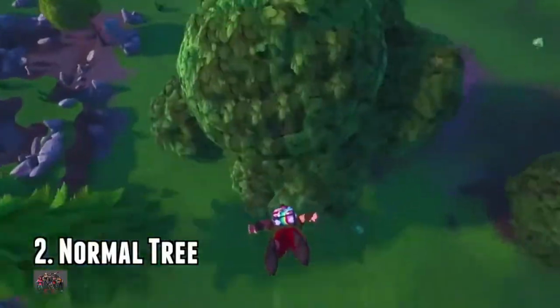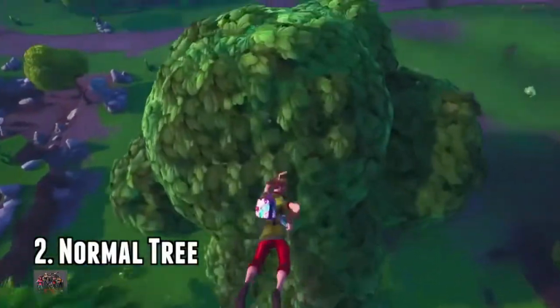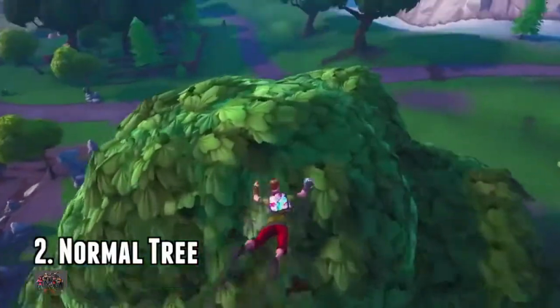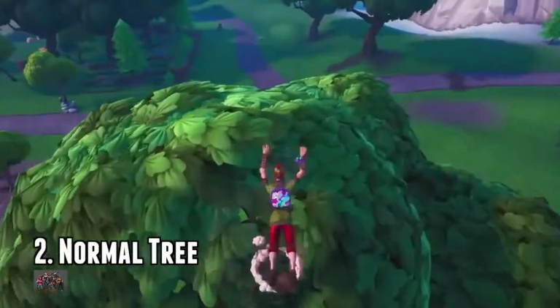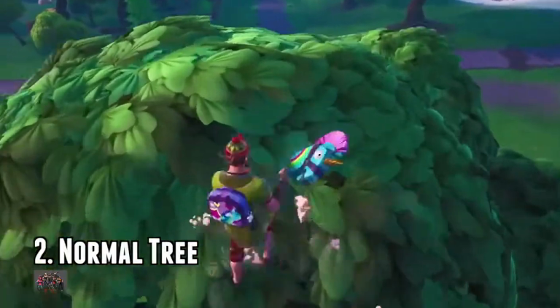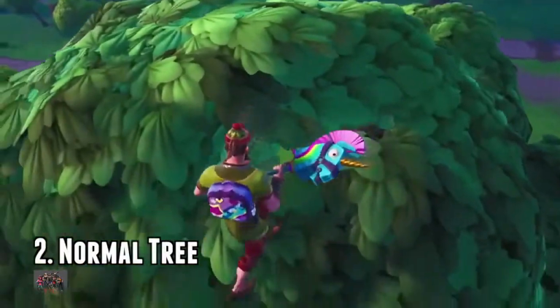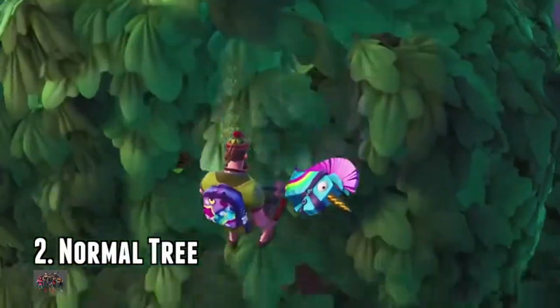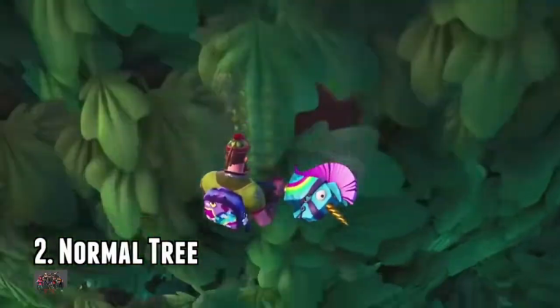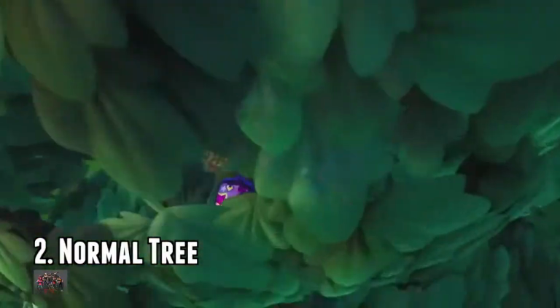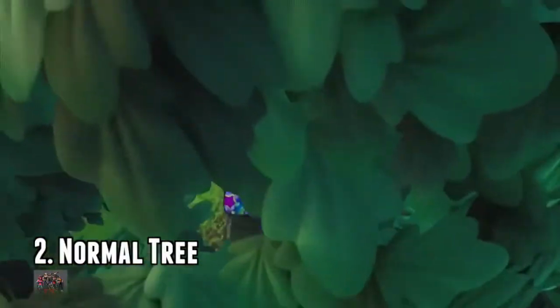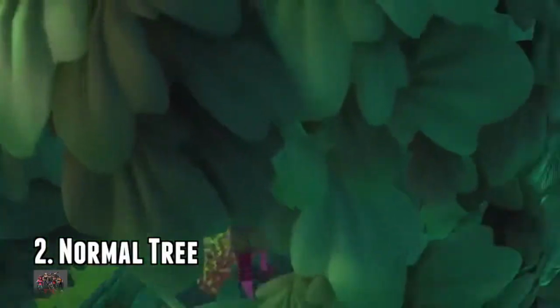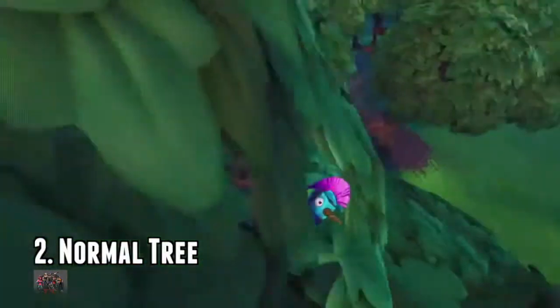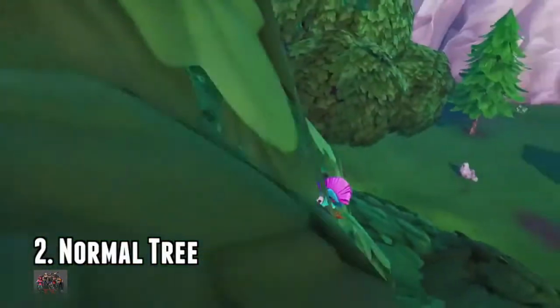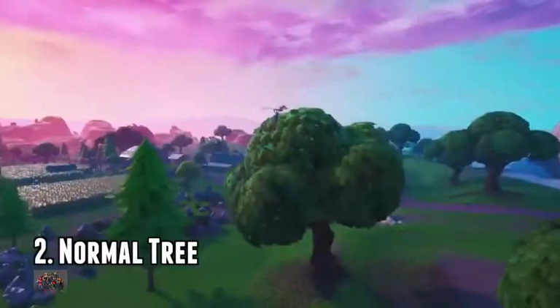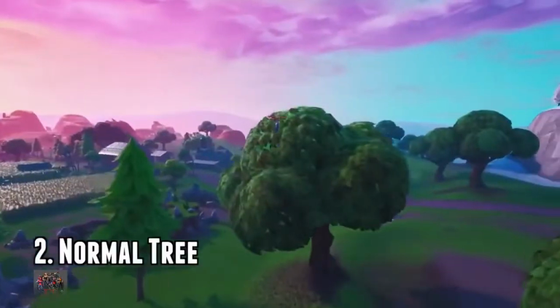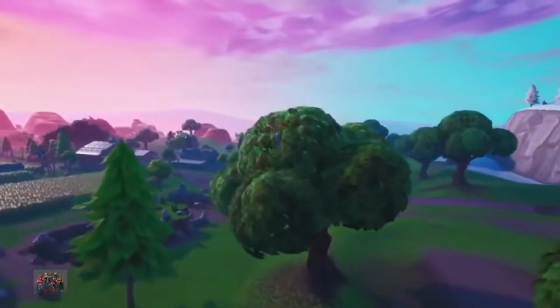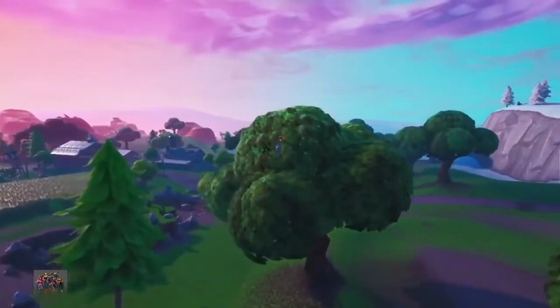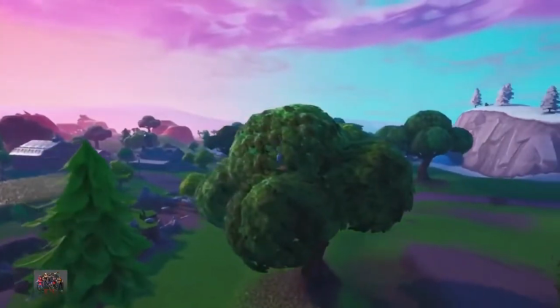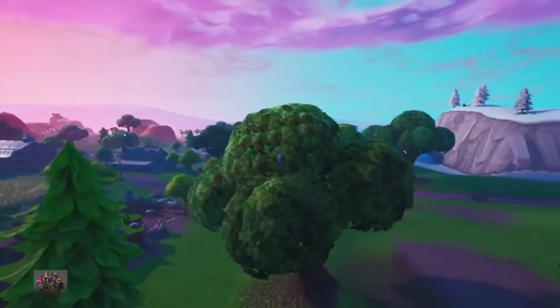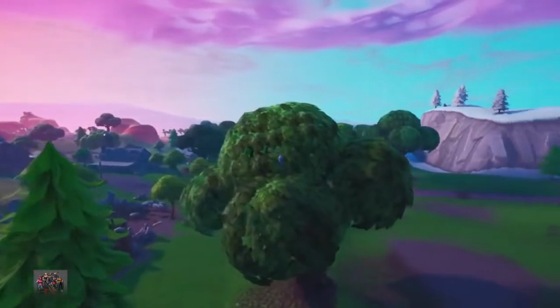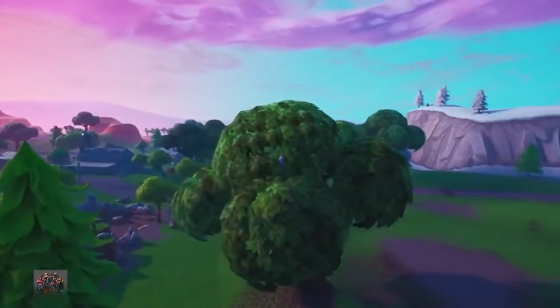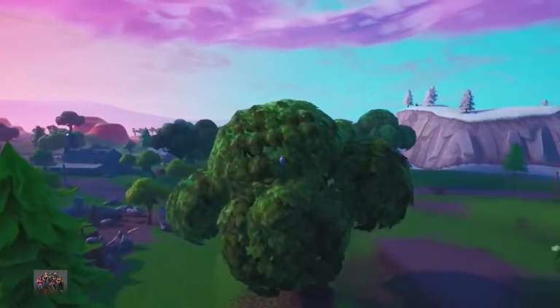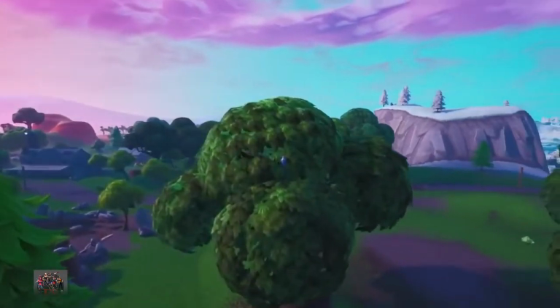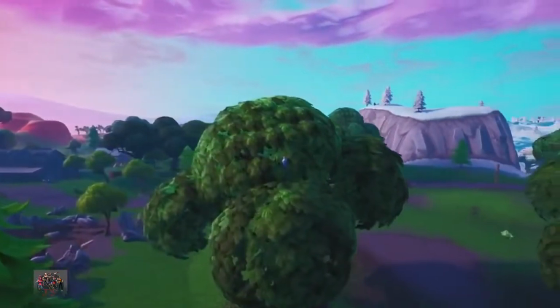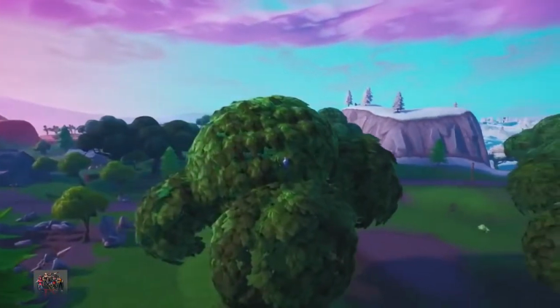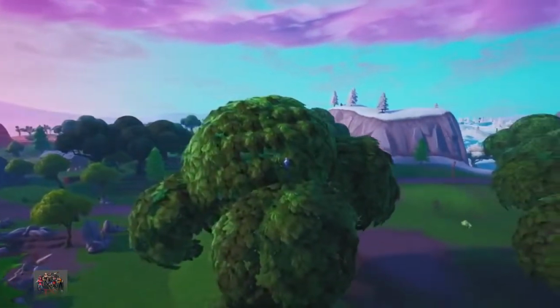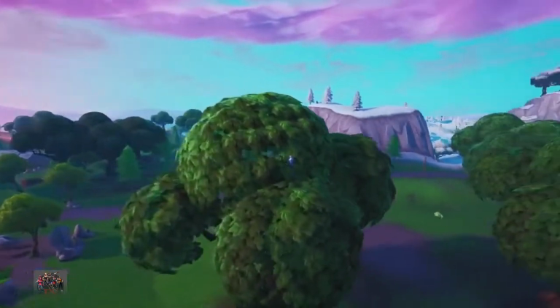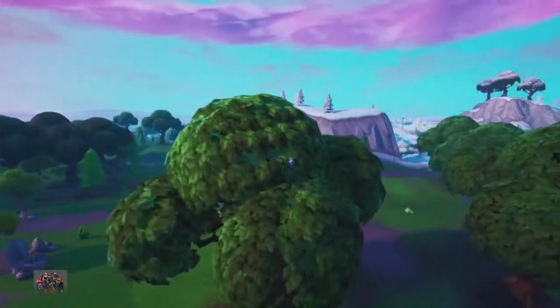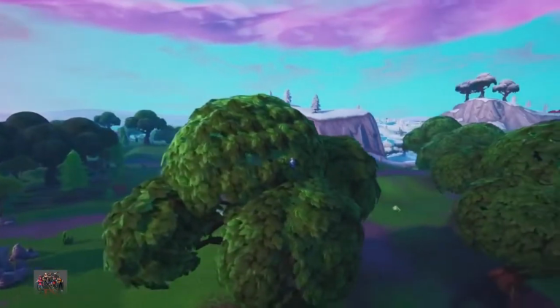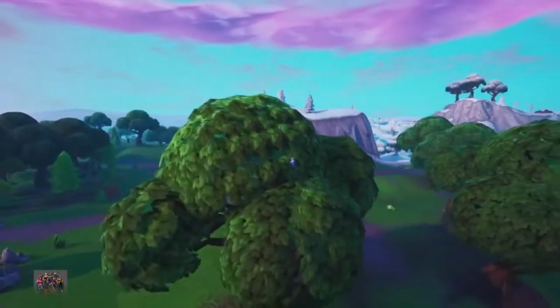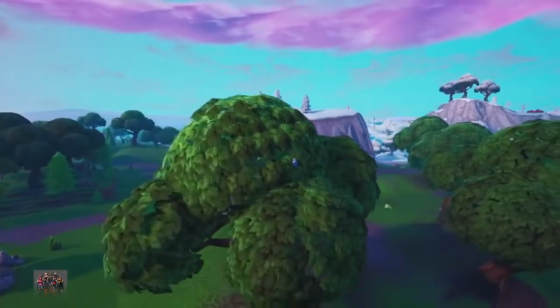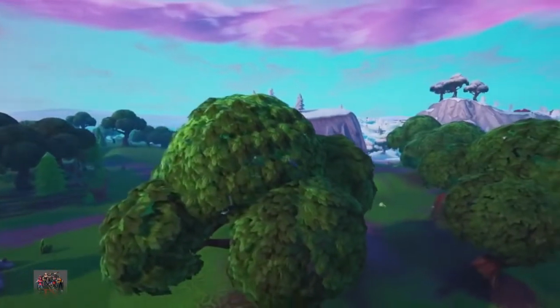Number two, obviously the tree. This is the part of the tree that you have to sit in to hide, and if you manage to fit in then you completely disappear.